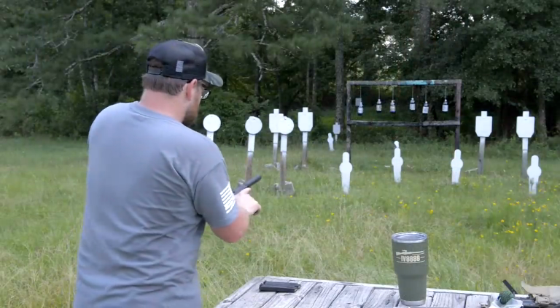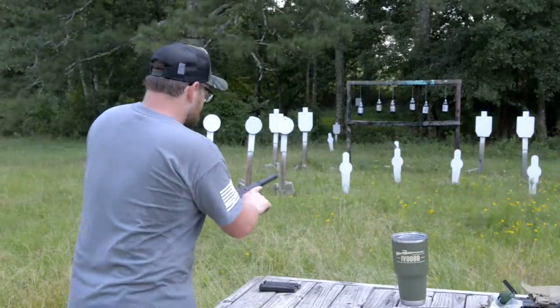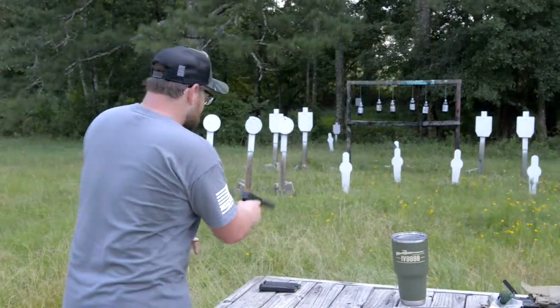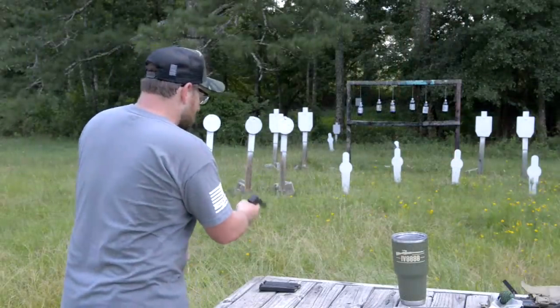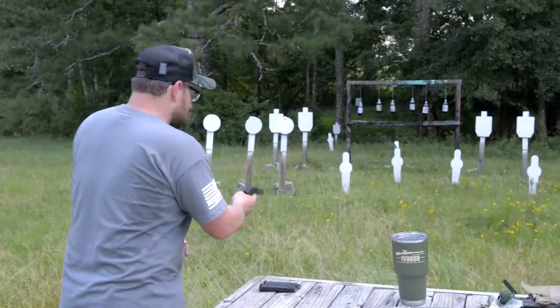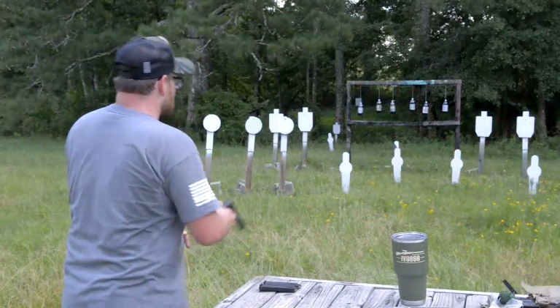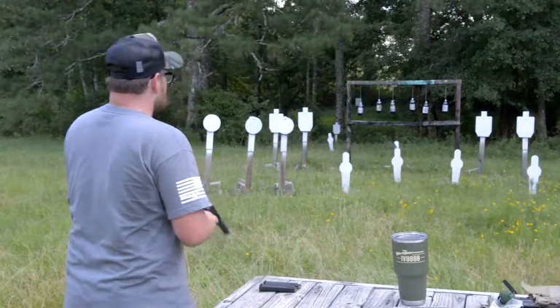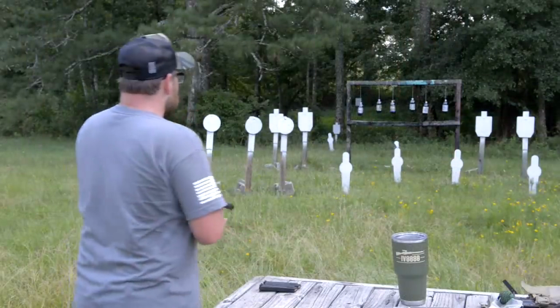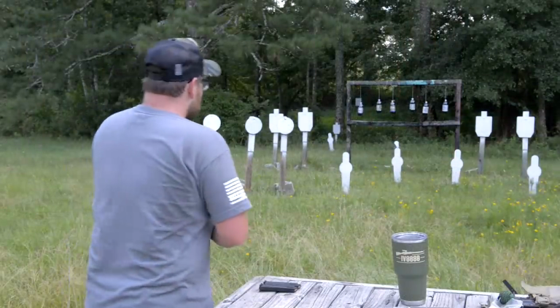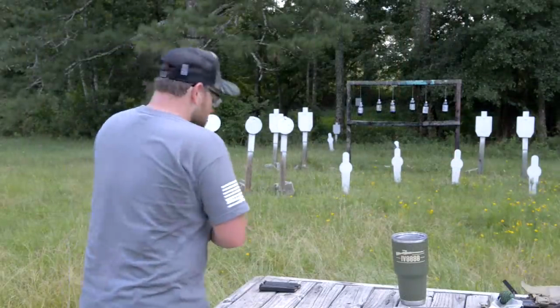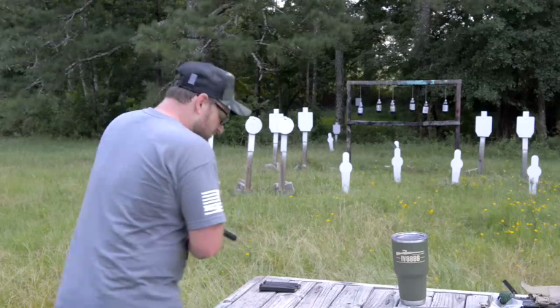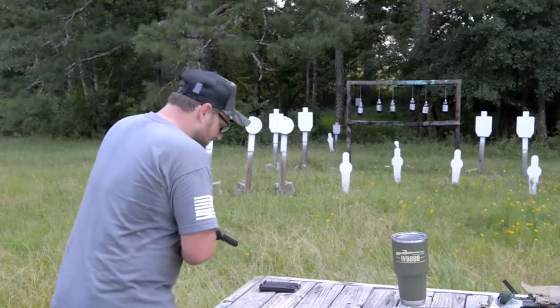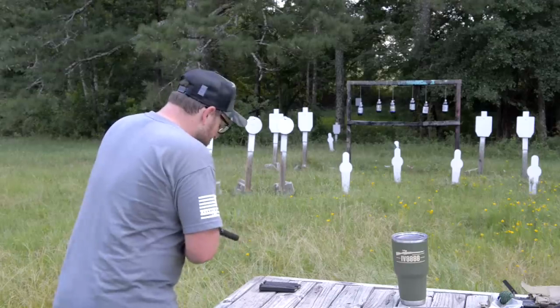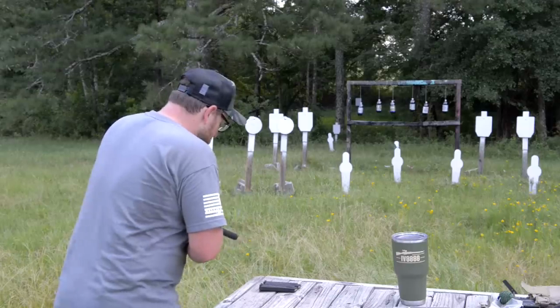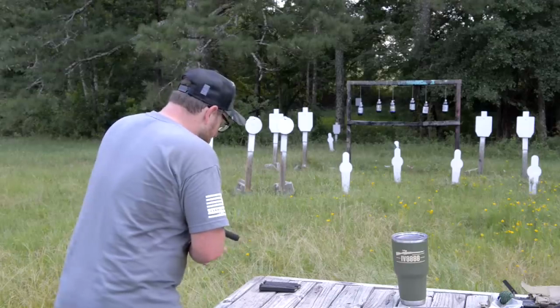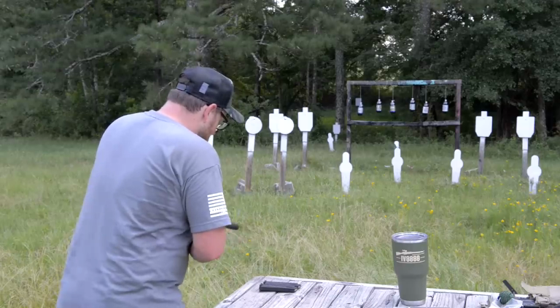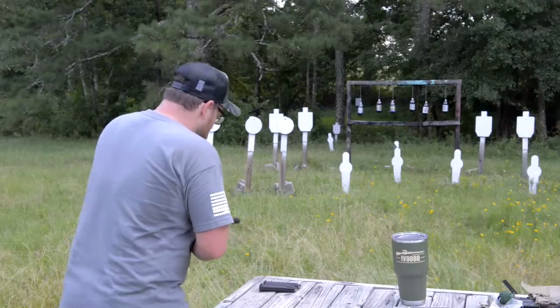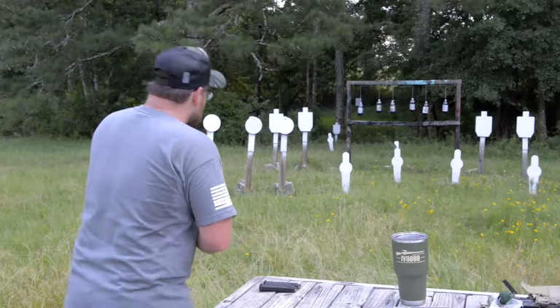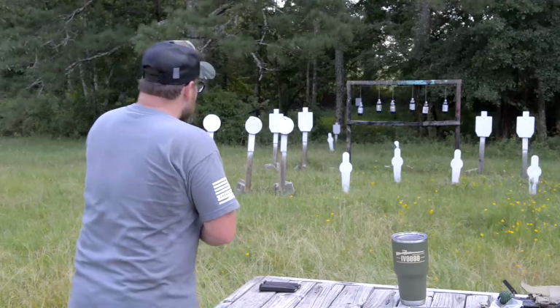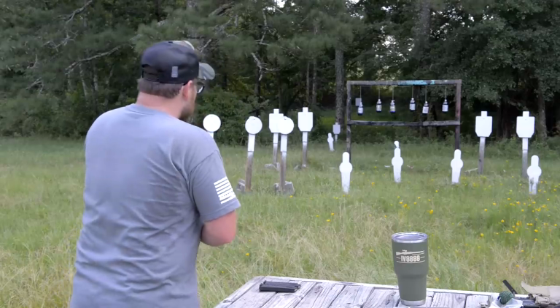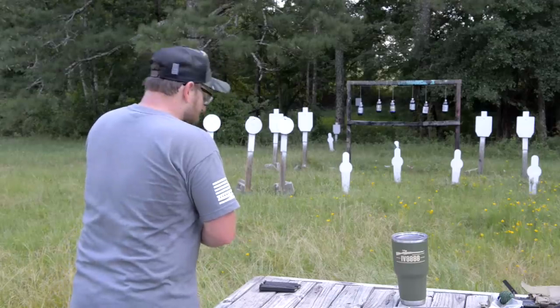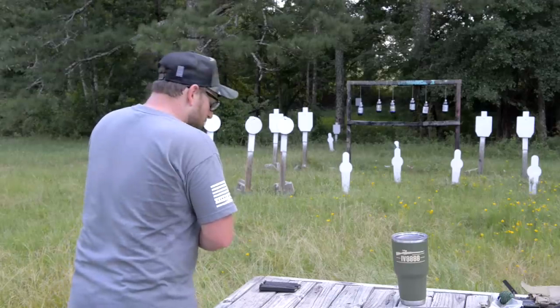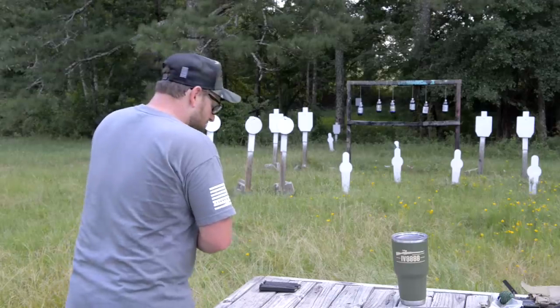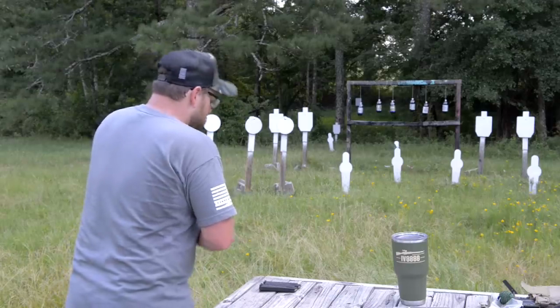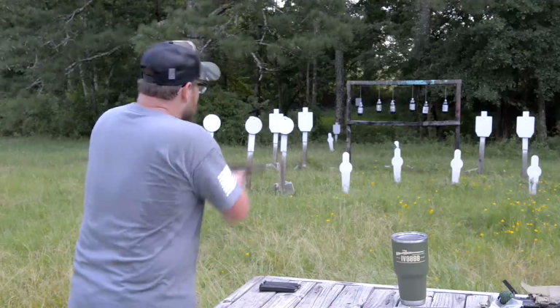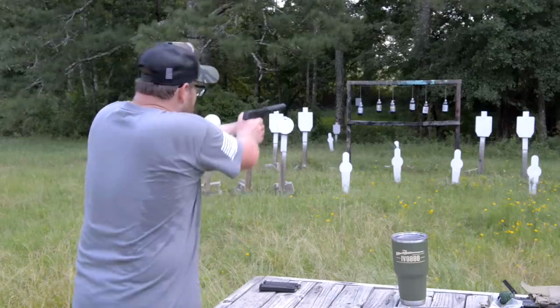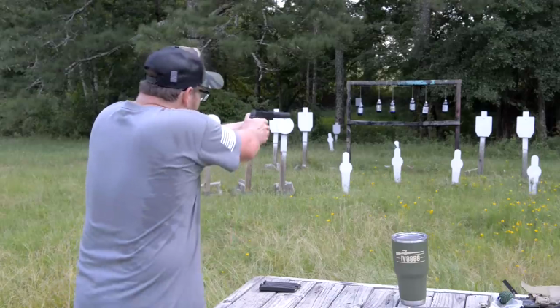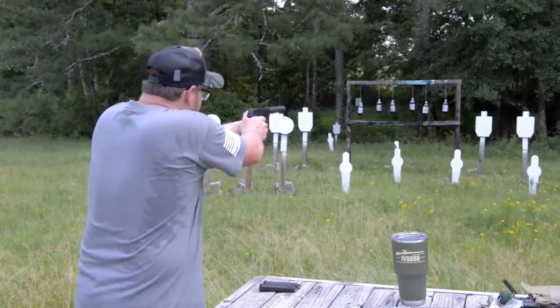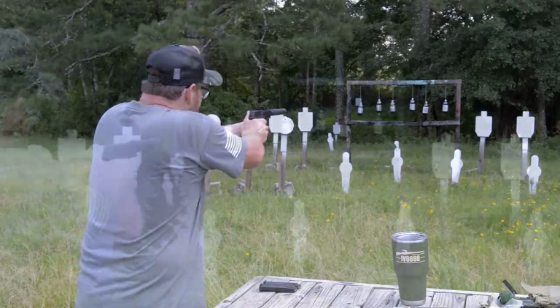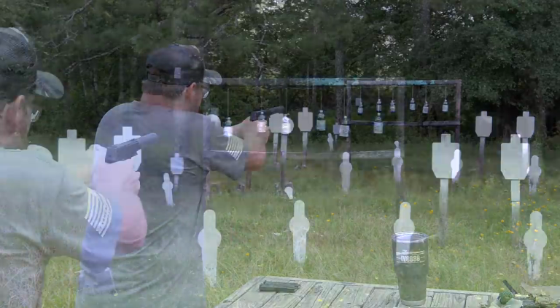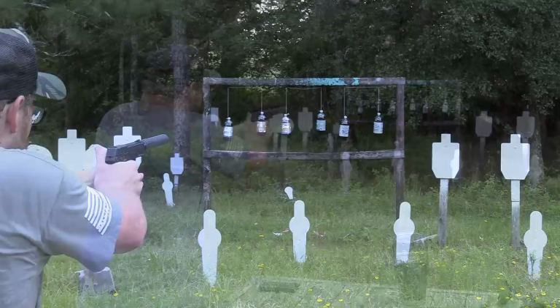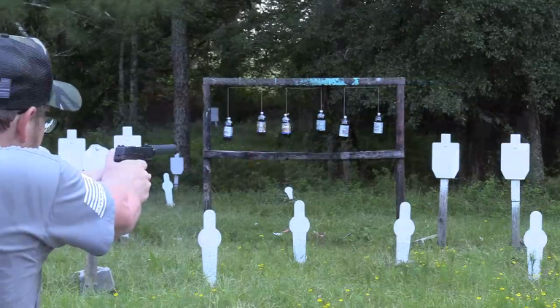17 shots of .22. Nice compact setup. Got the OSS Rad 22 on here. Let's have some fun.